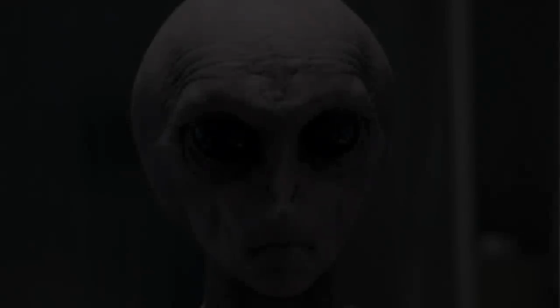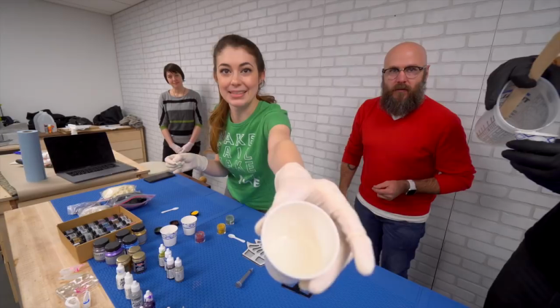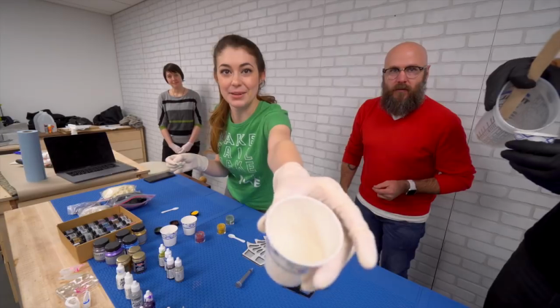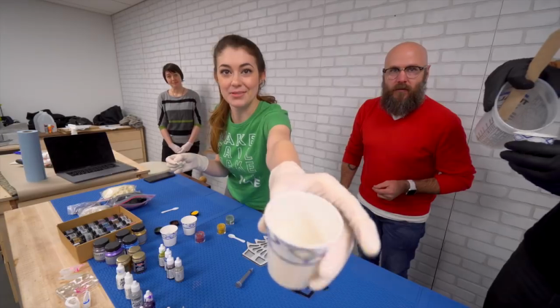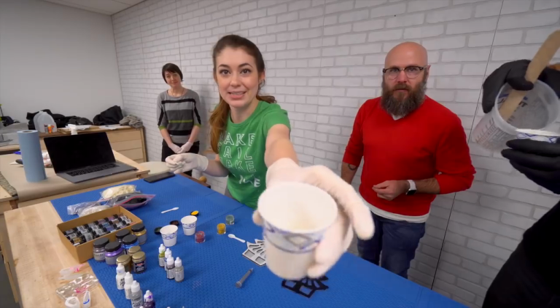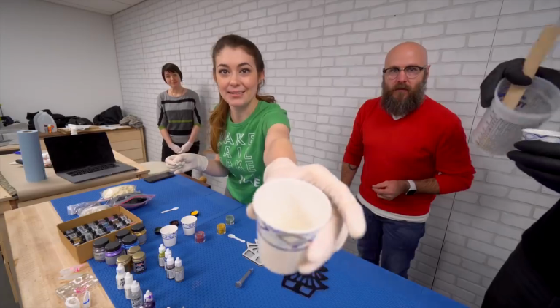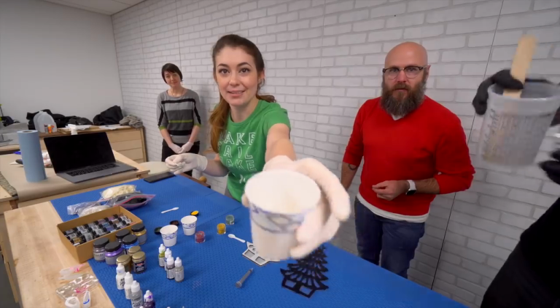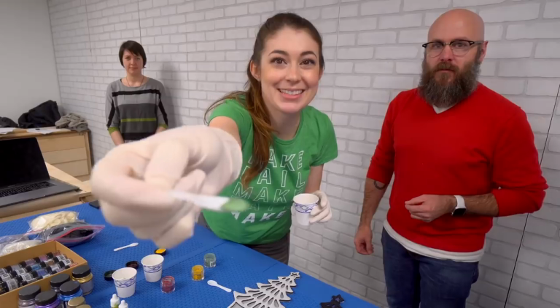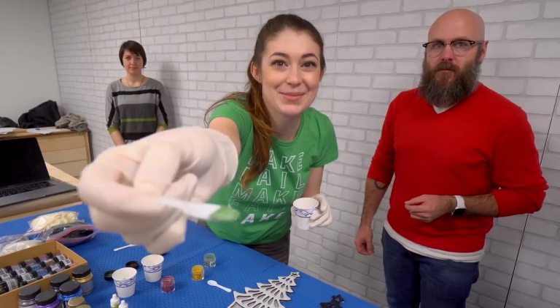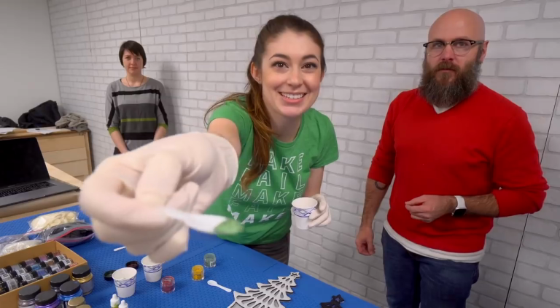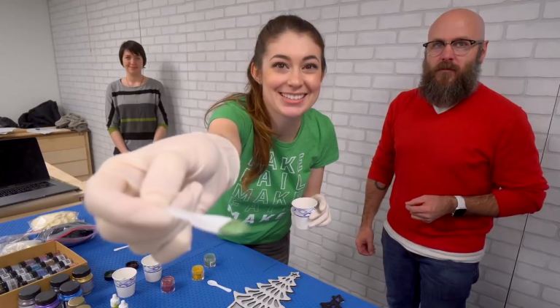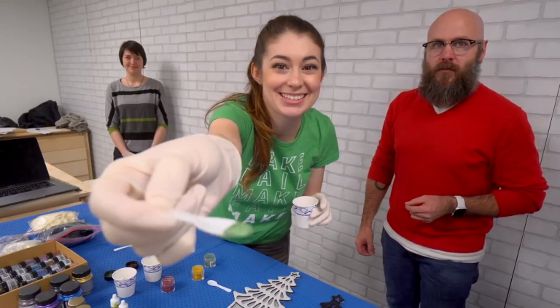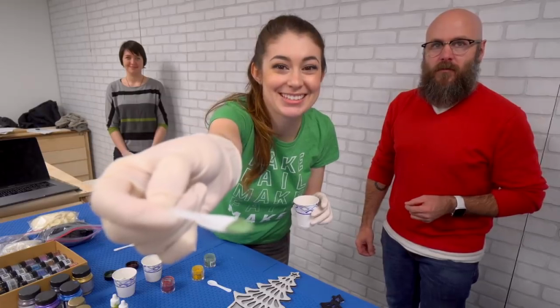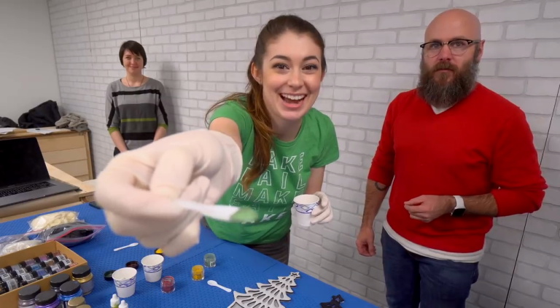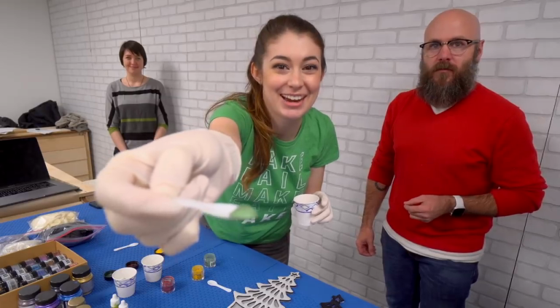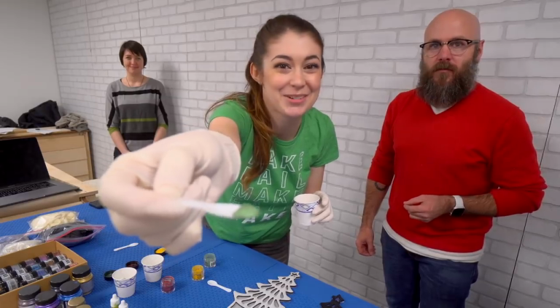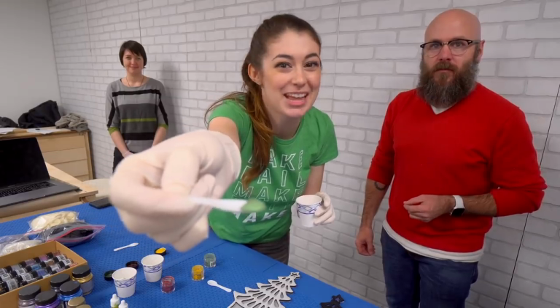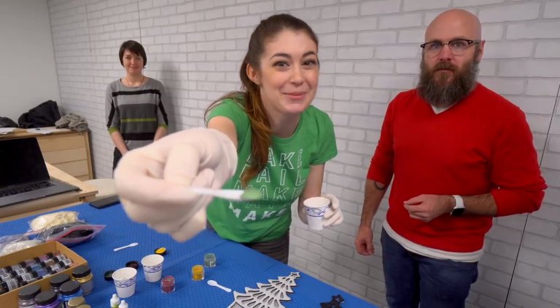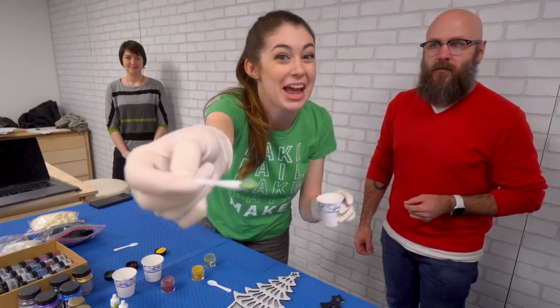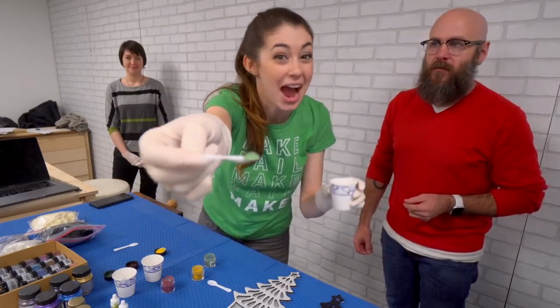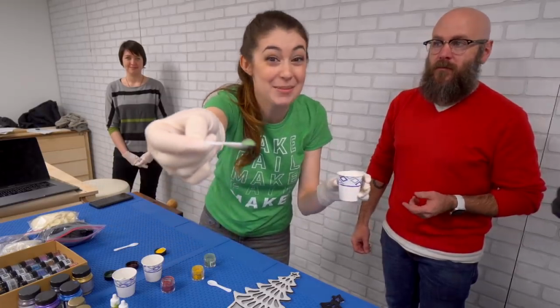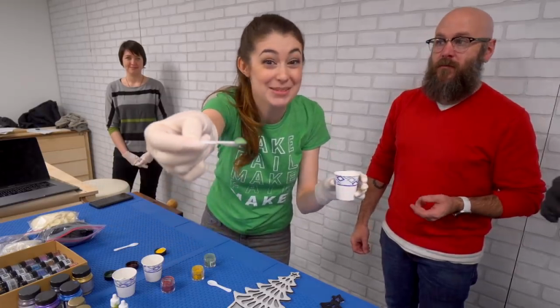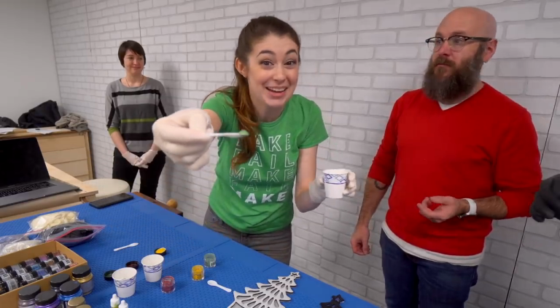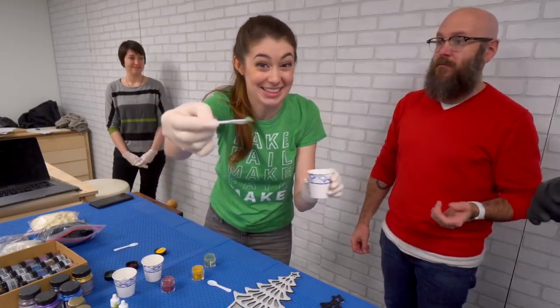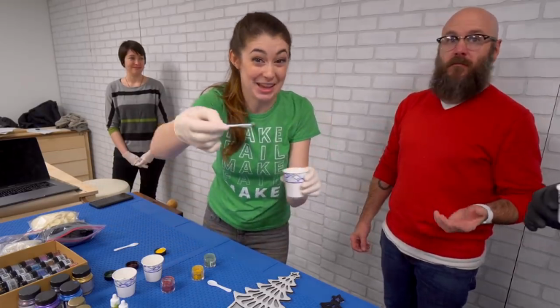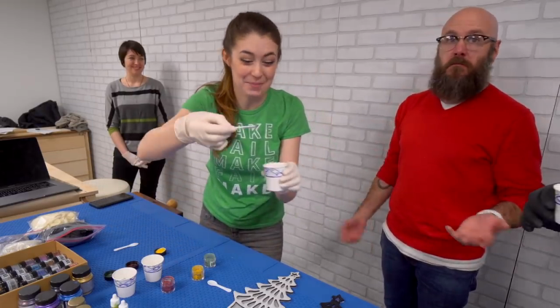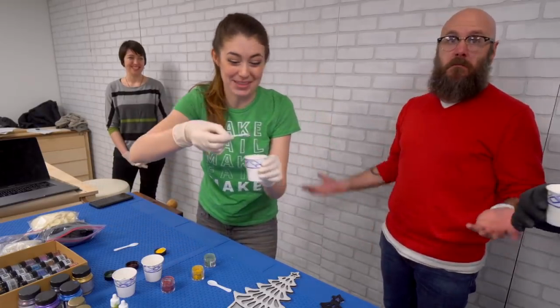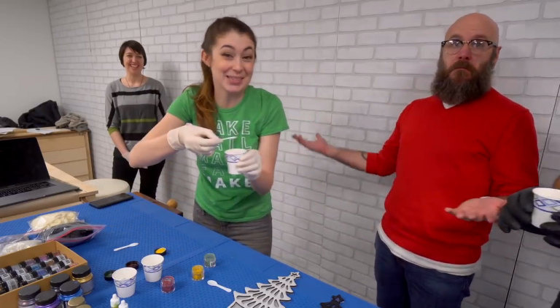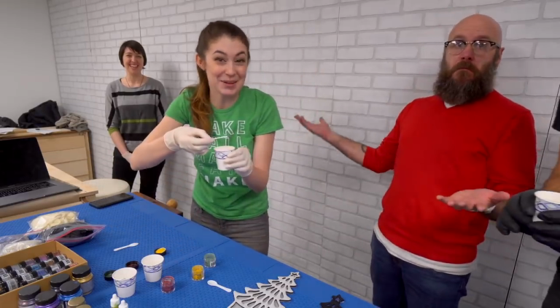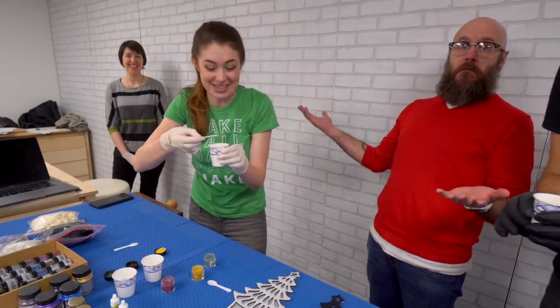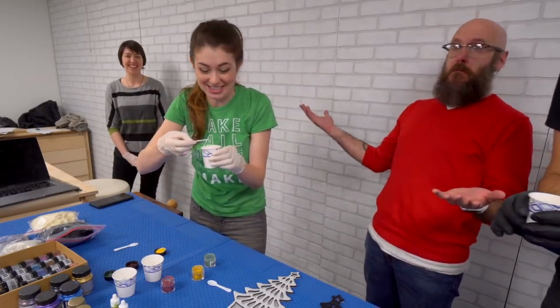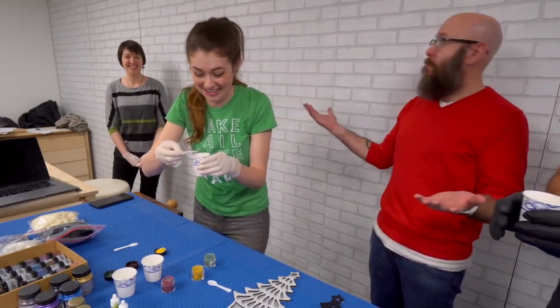This much resin, this much dye — I mean, I'm just making this up, but this is what we do.